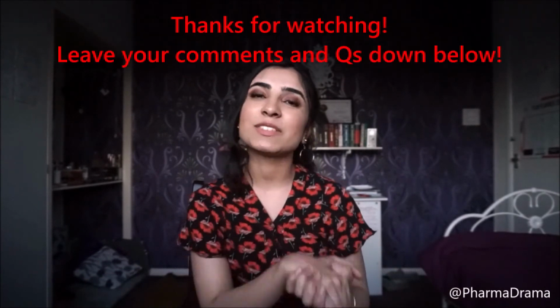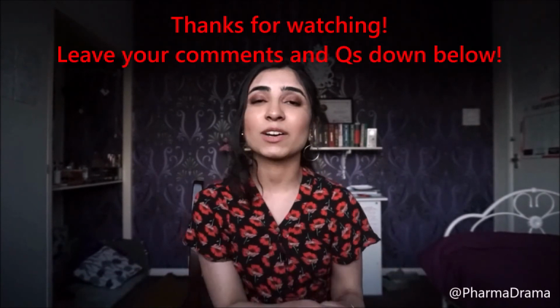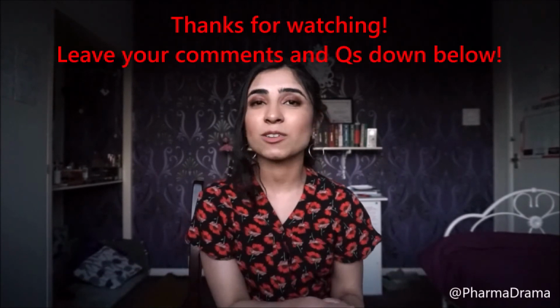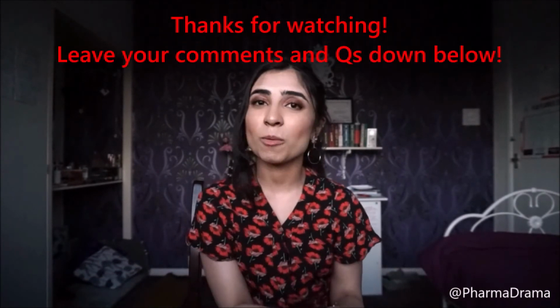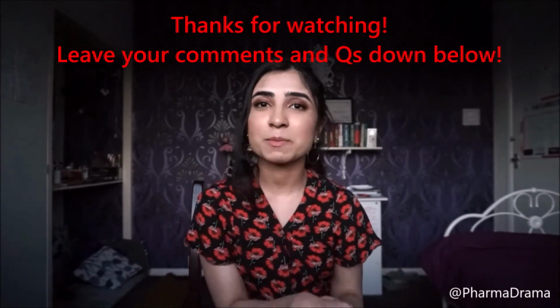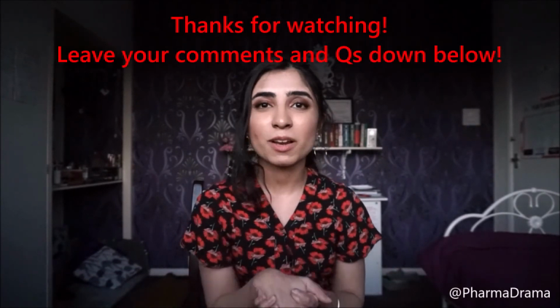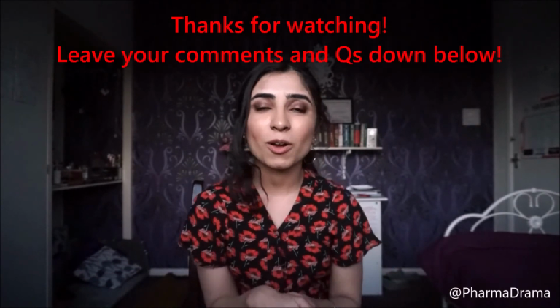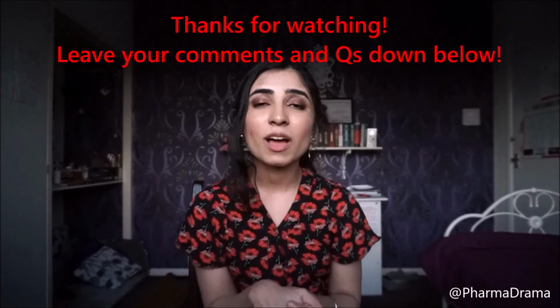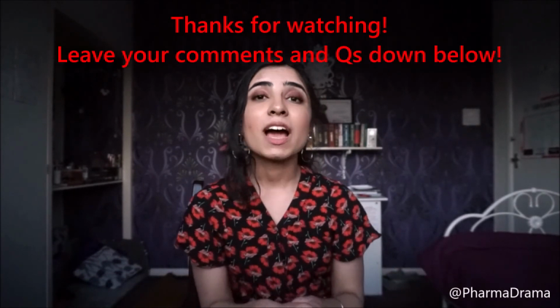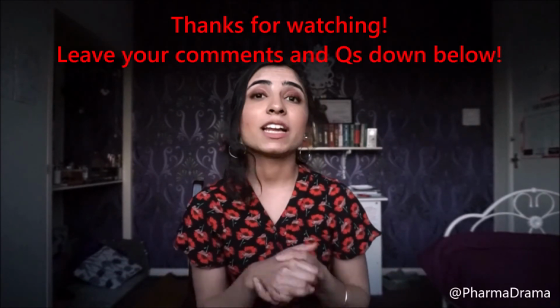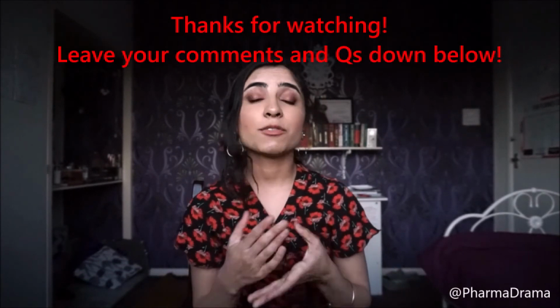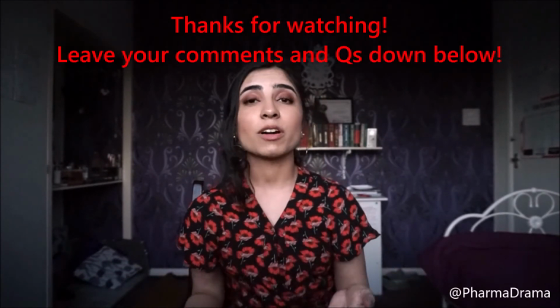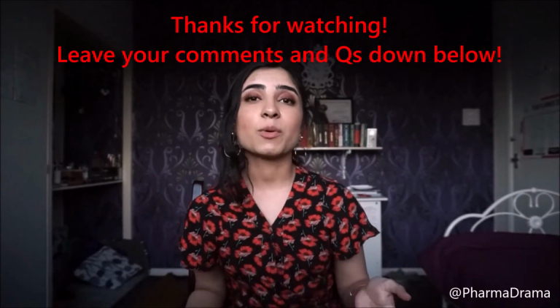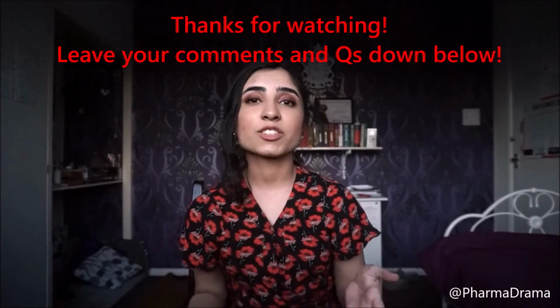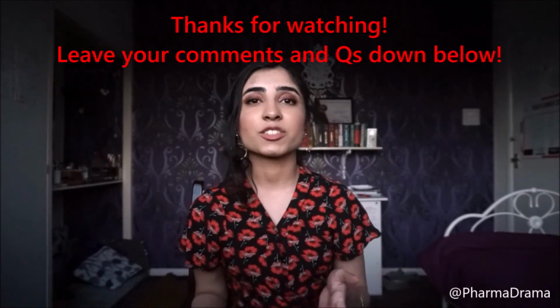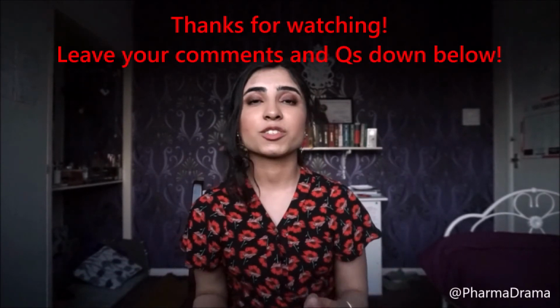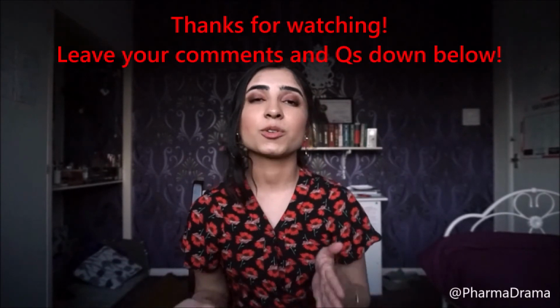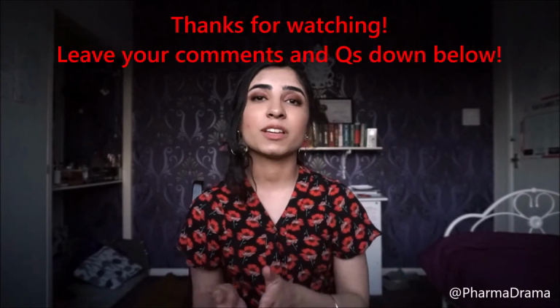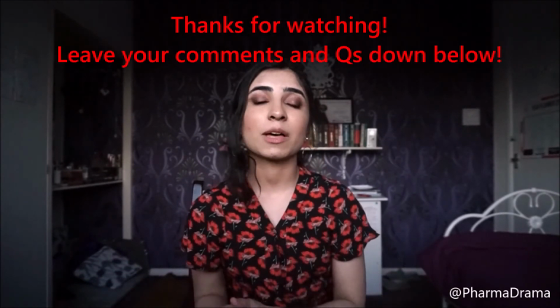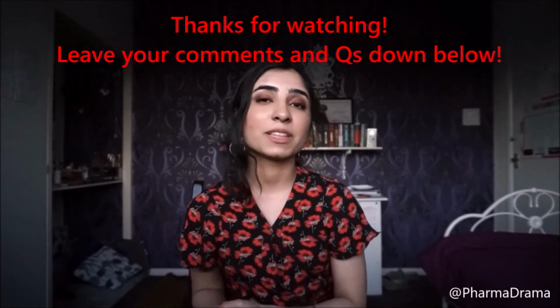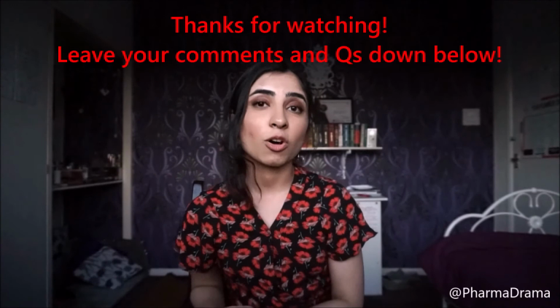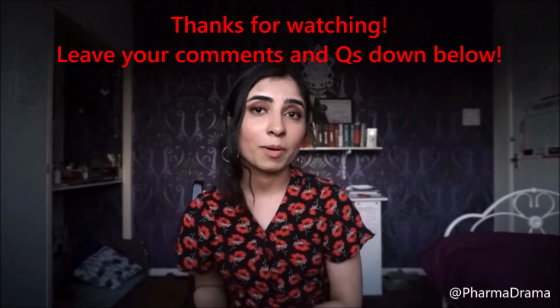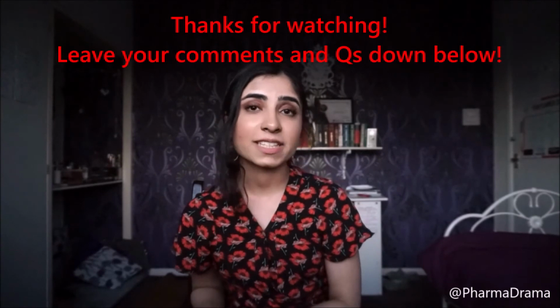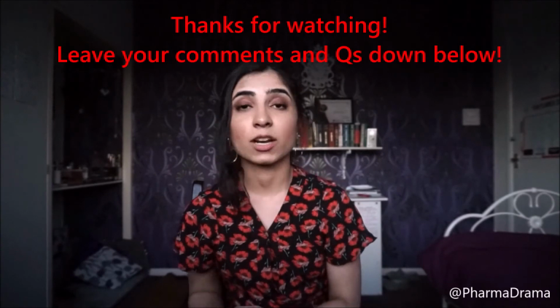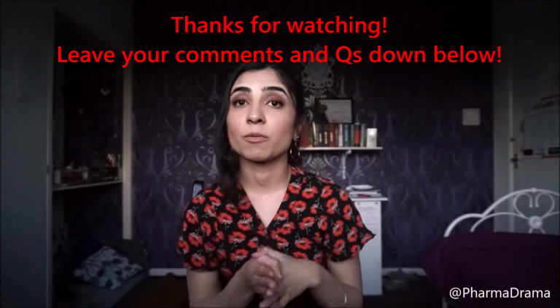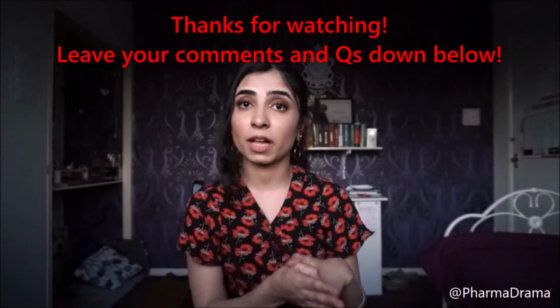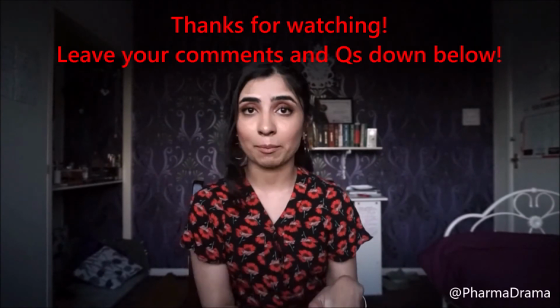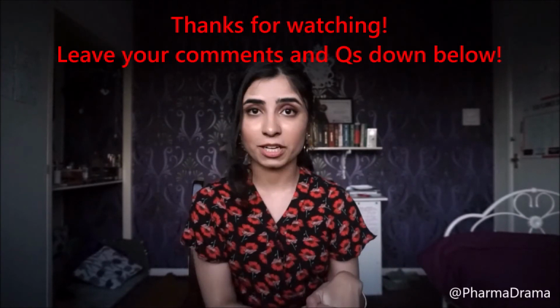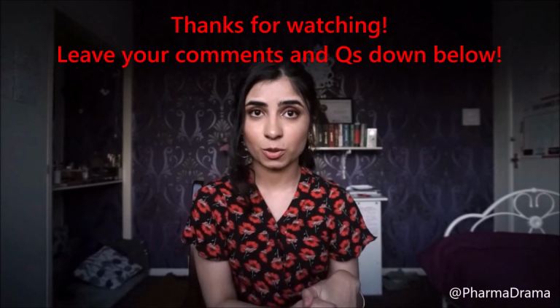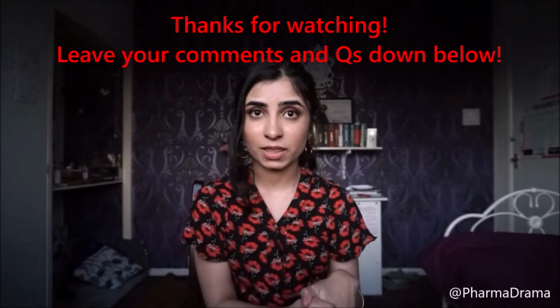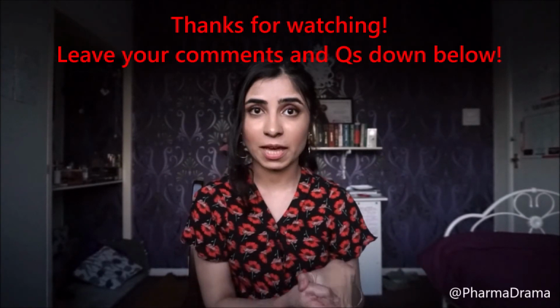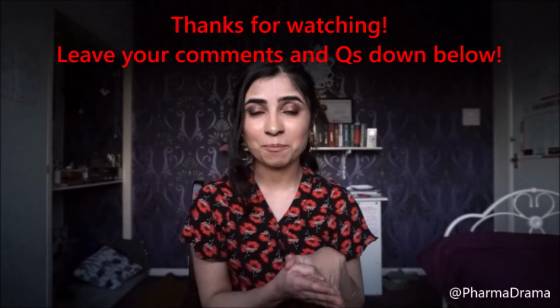Thanks for watching! I am quite new to this so I appreciate any feedback that you leave down in the comments below. If you've got any questions too, leave them in the comments and hopefully I'll get back to you.